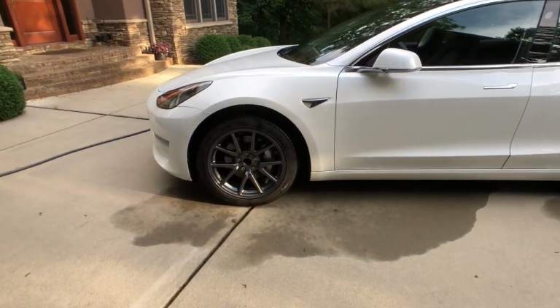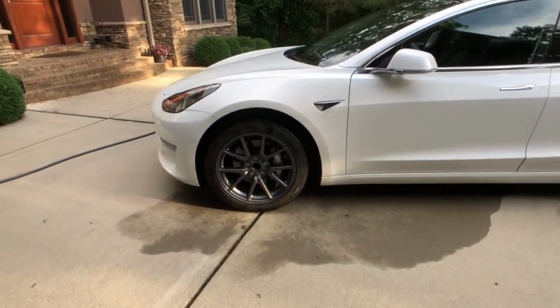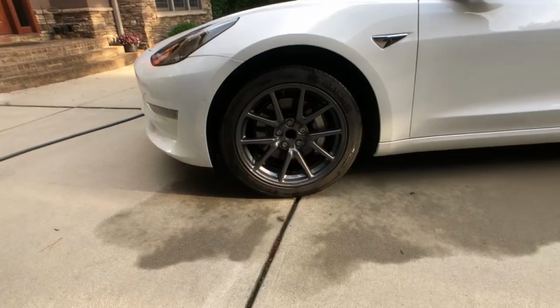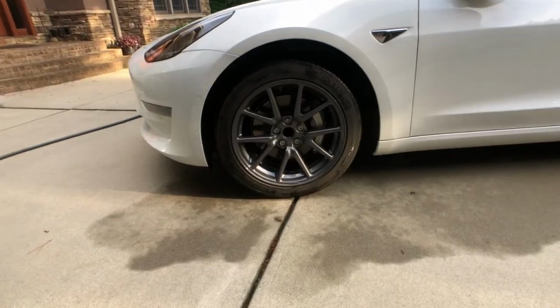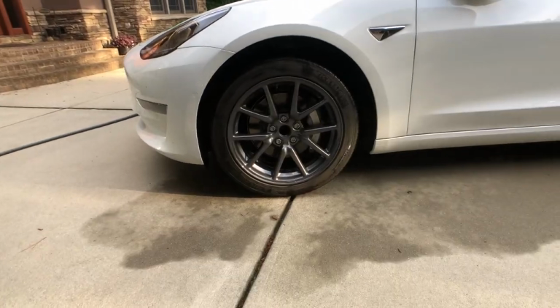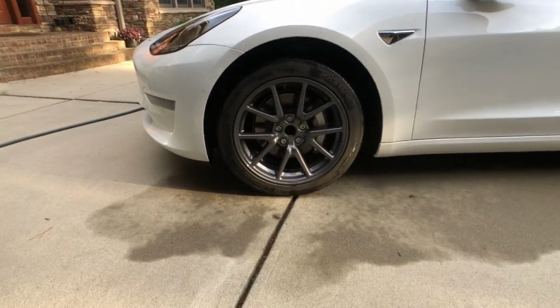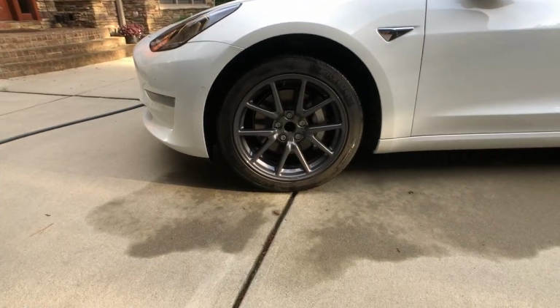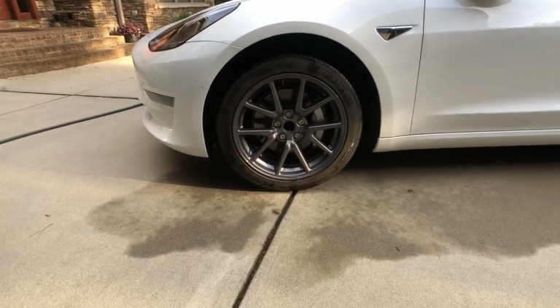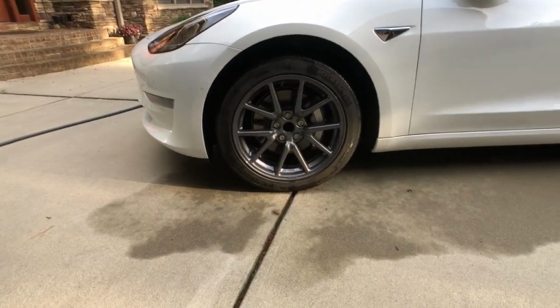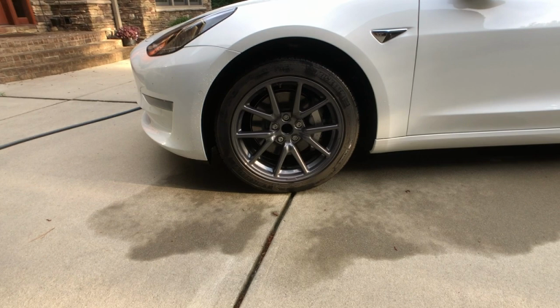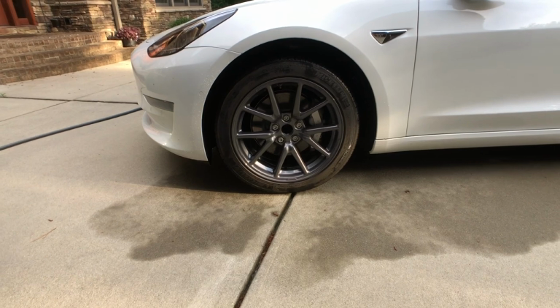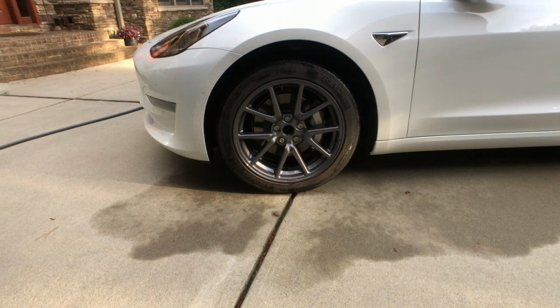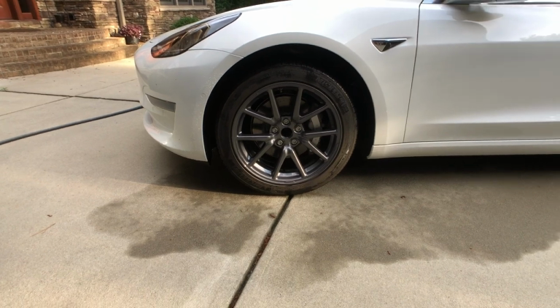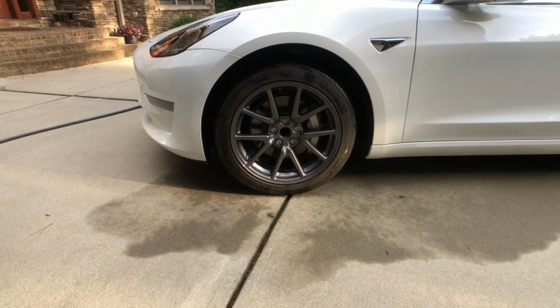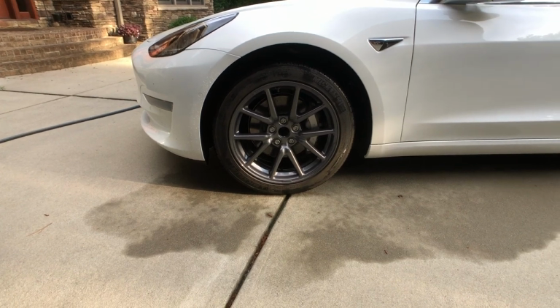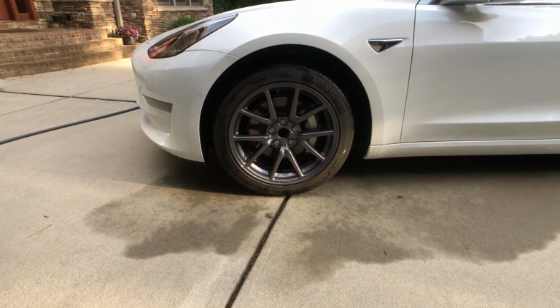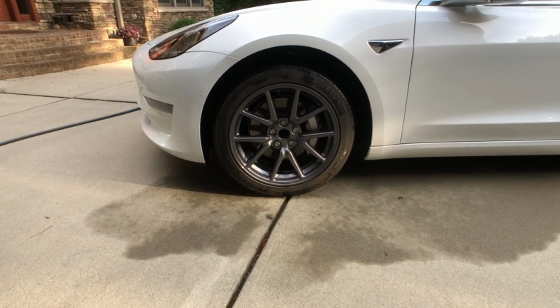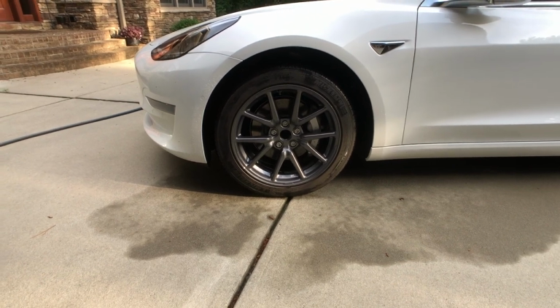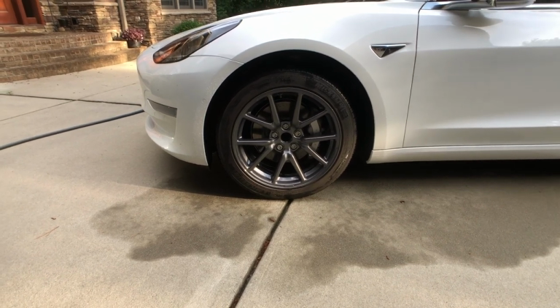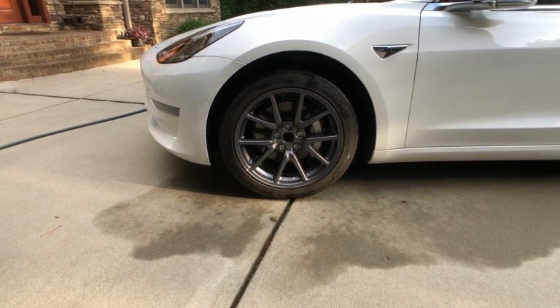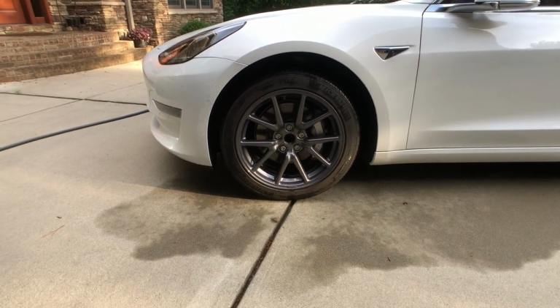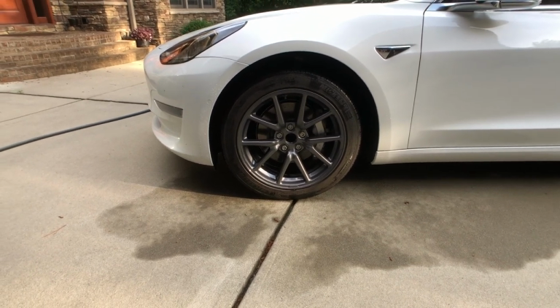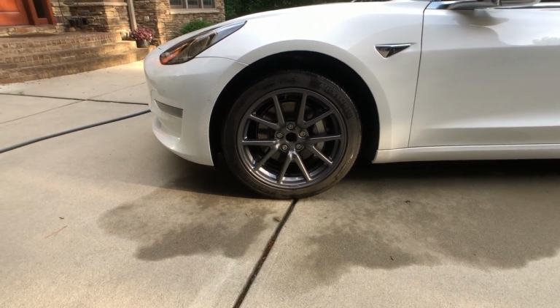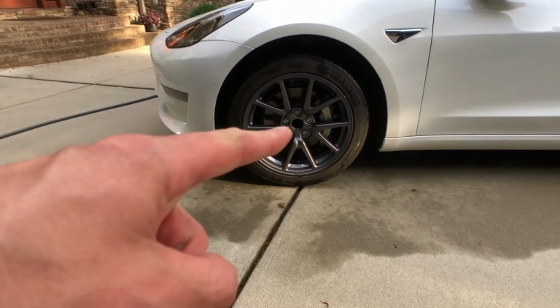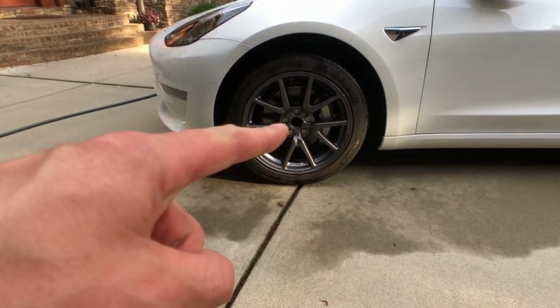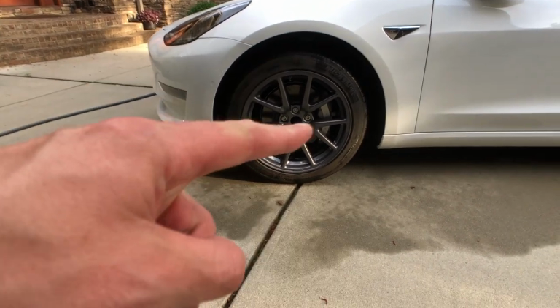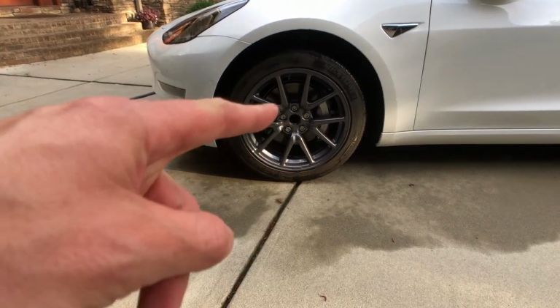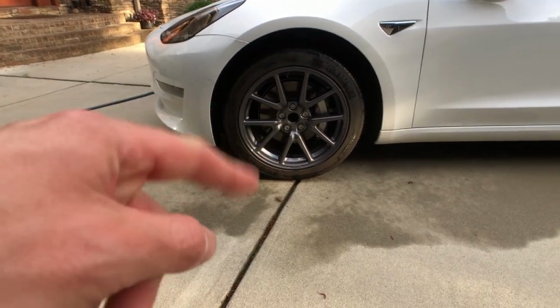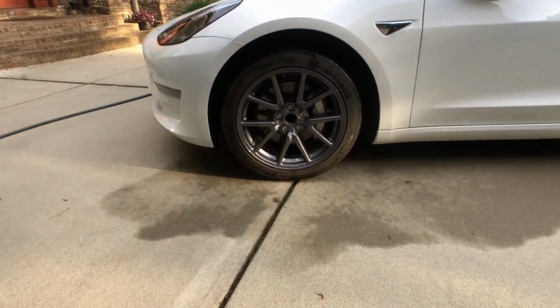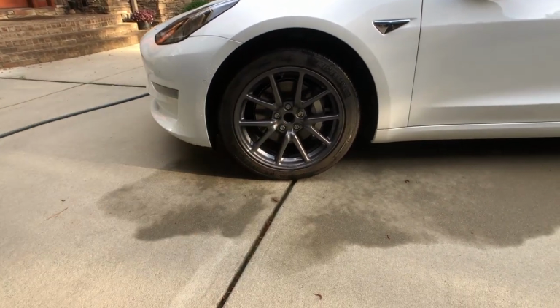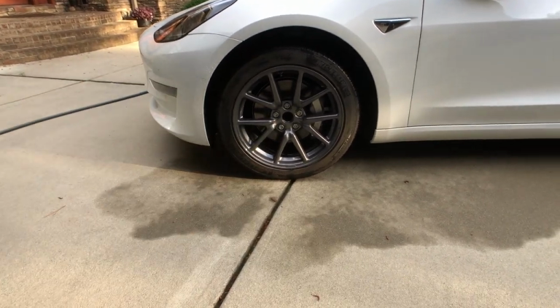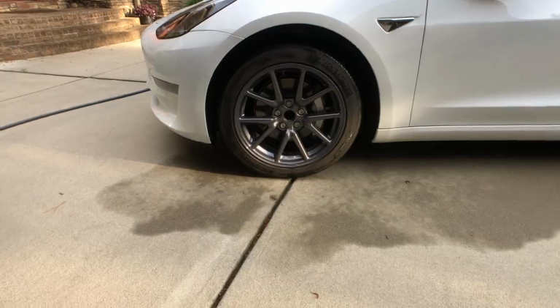Which those are pretty much hubcaps. I've got to clean the tires. I've got to get some tire shine for these, but I'm going to put the center caps and little pieces on it.